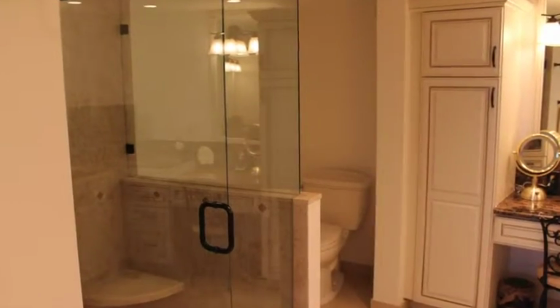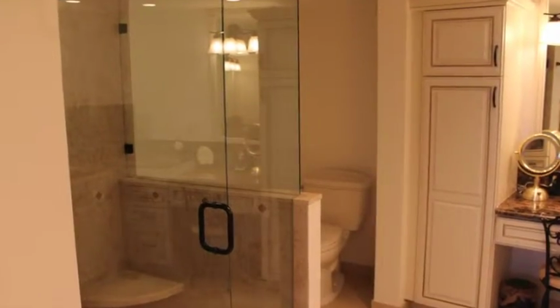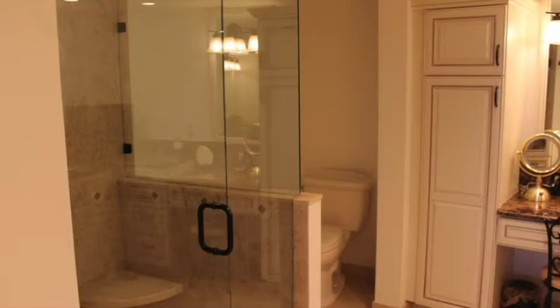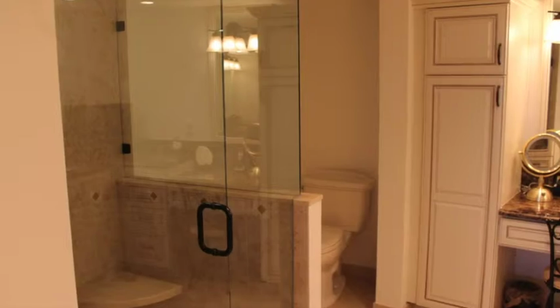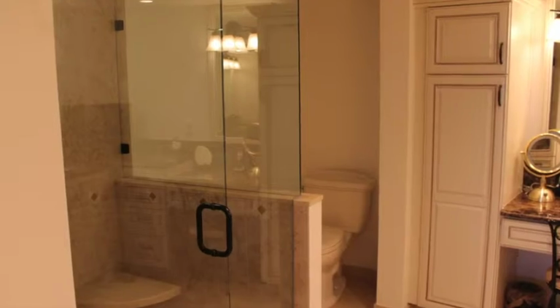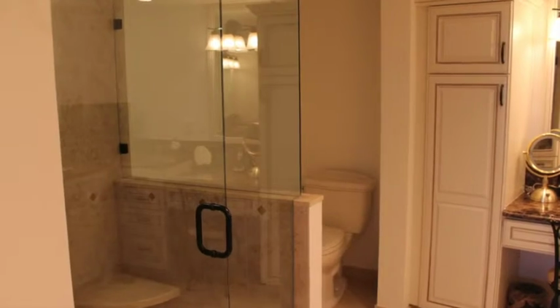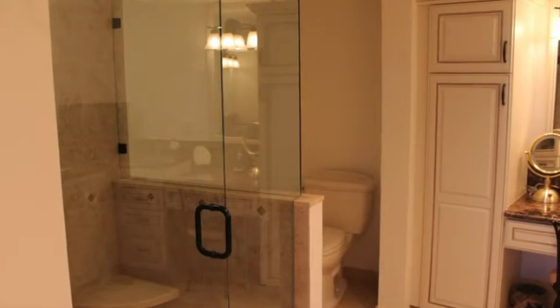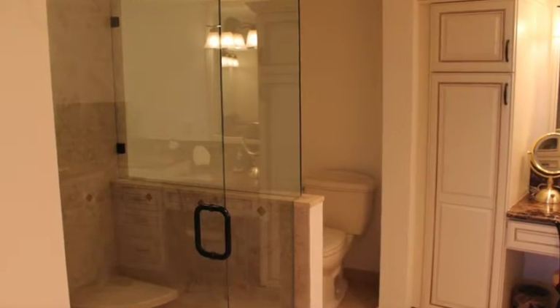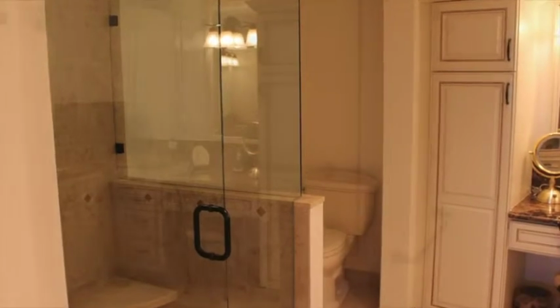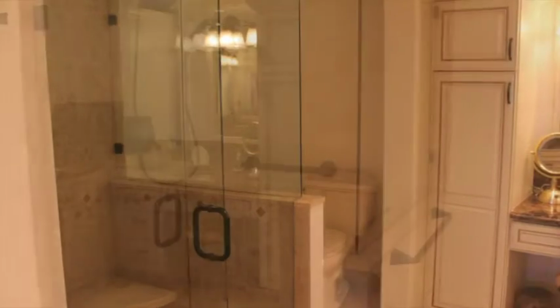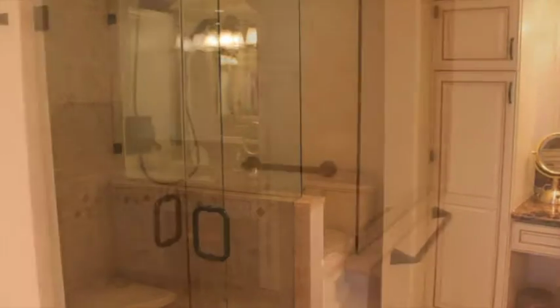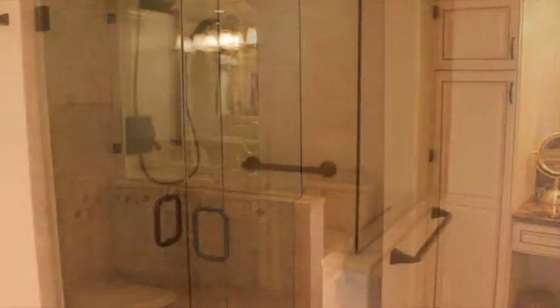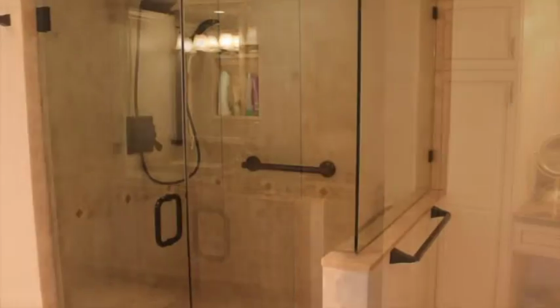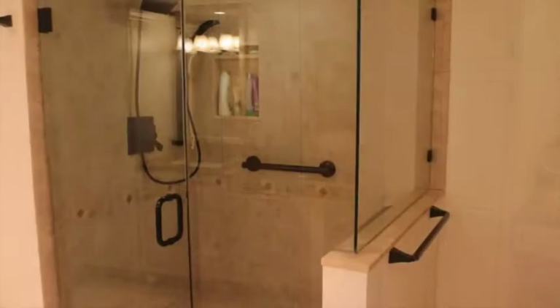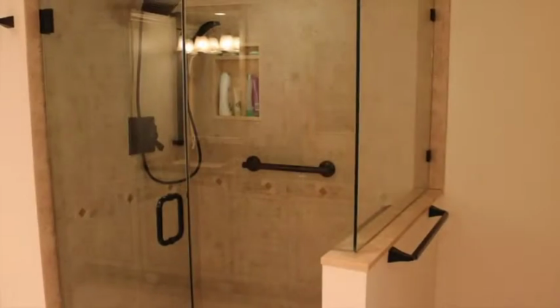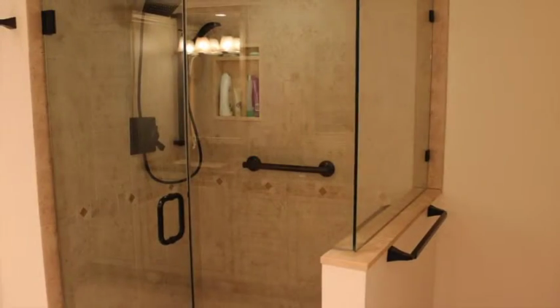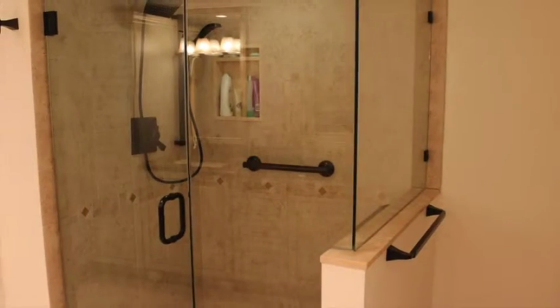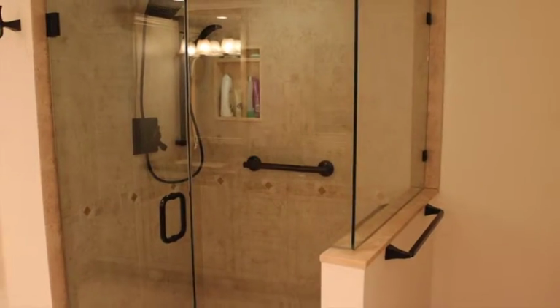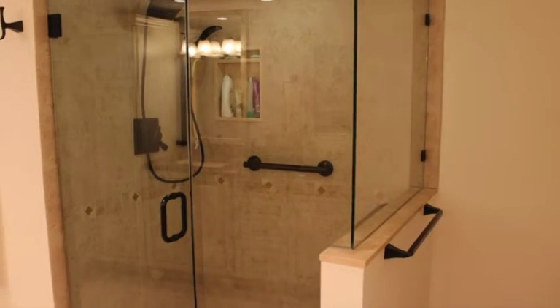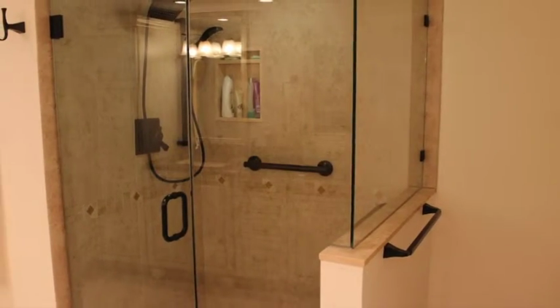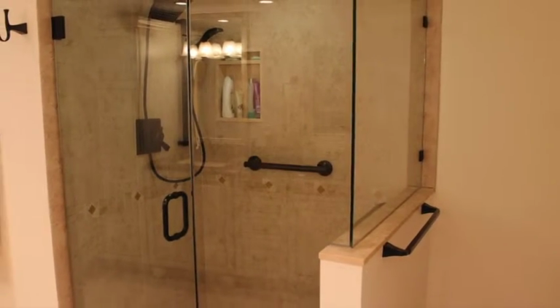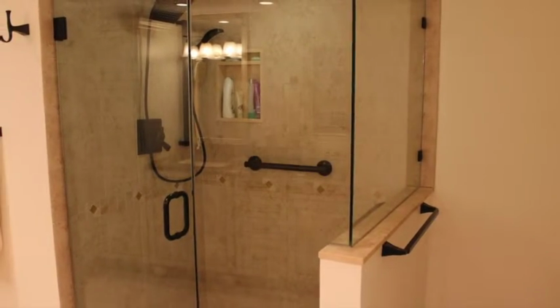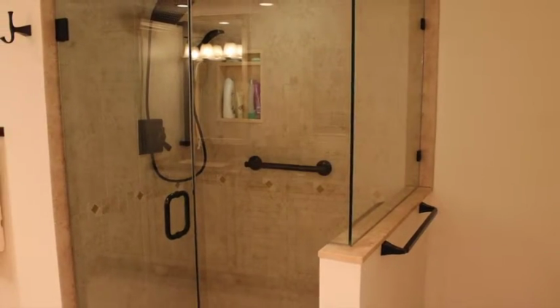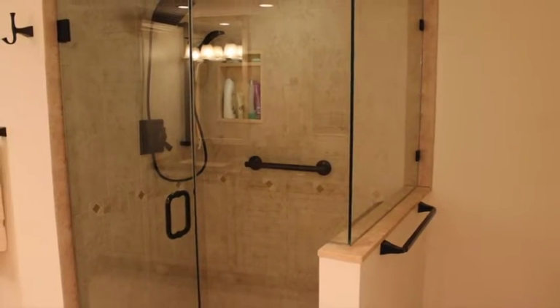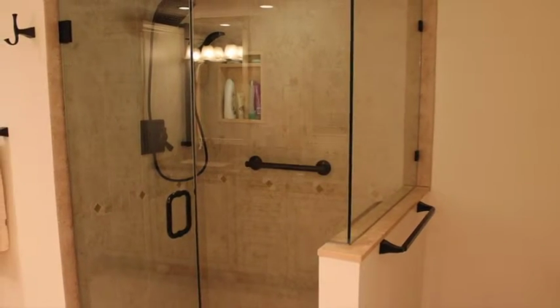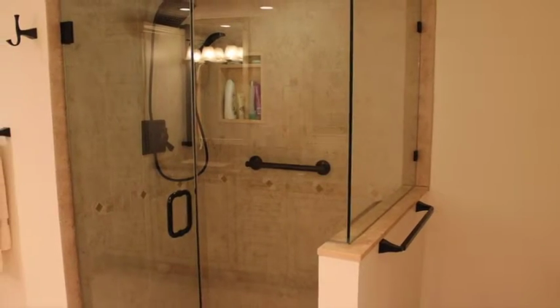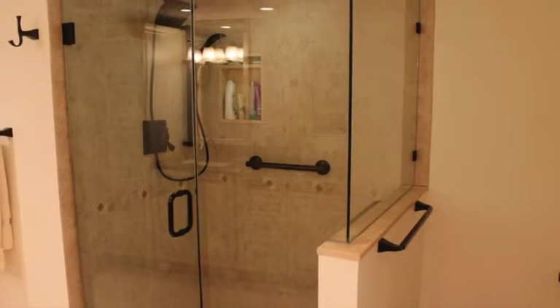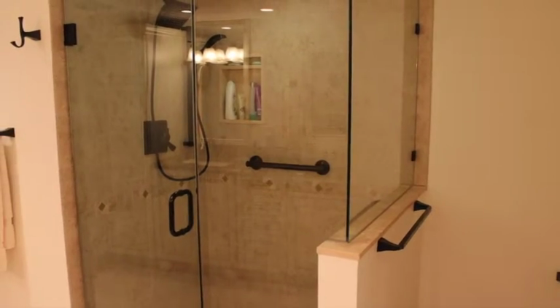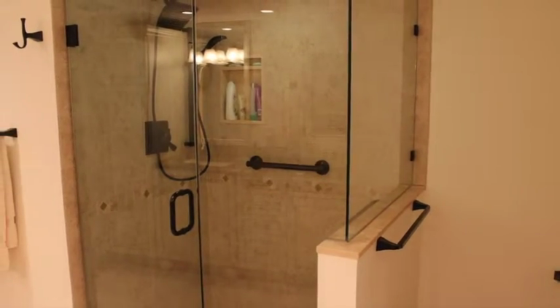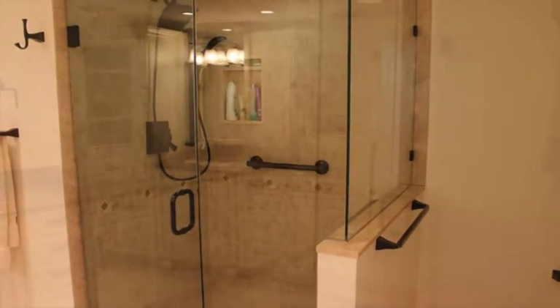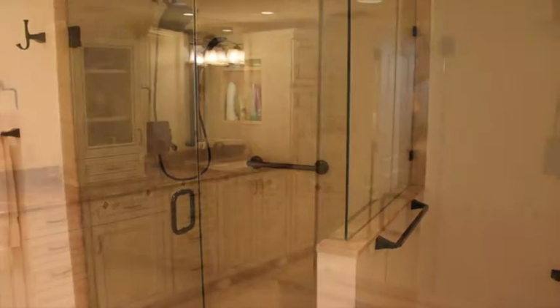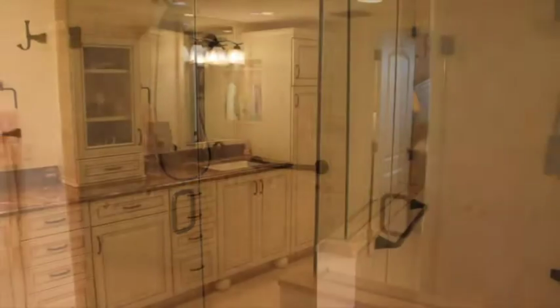Live the carefree Palm Beach lifestyle at the prestigious Atriums.